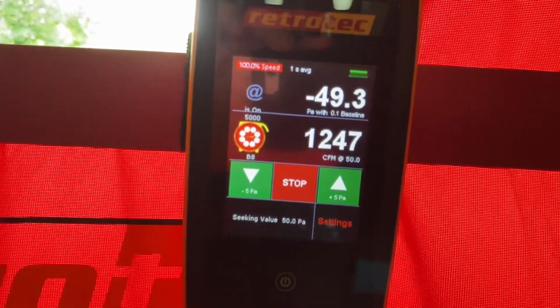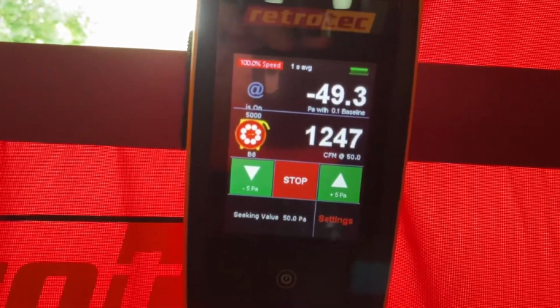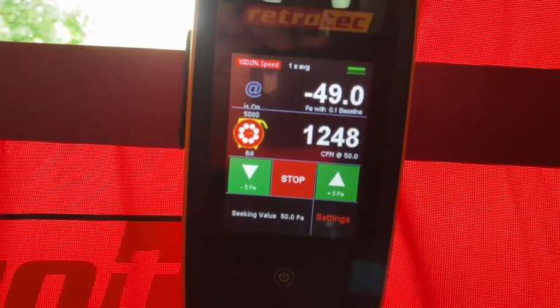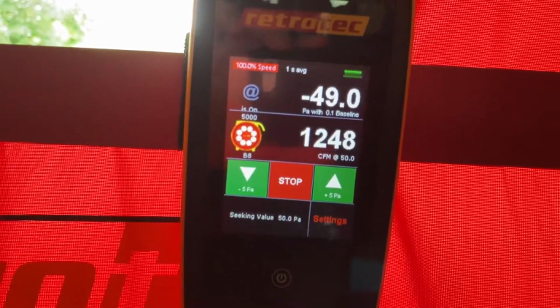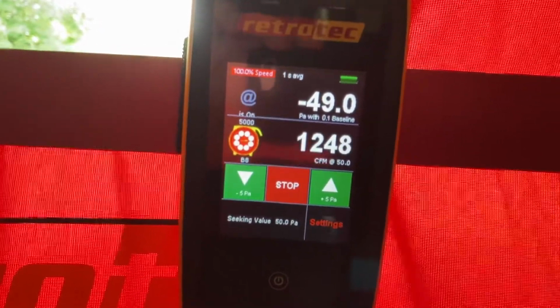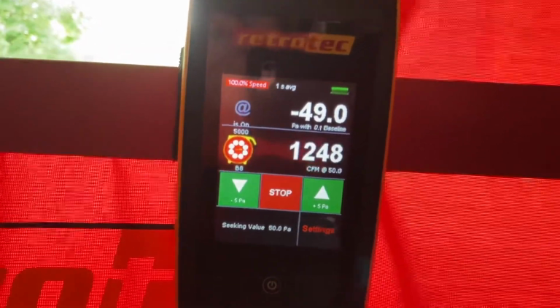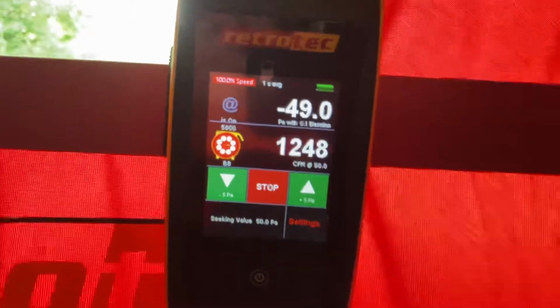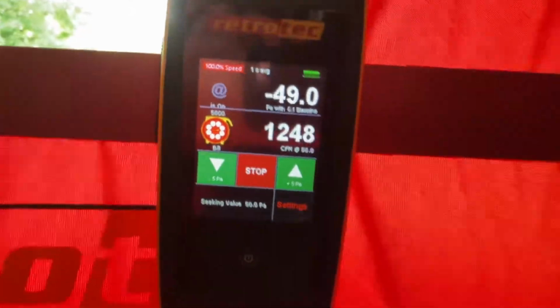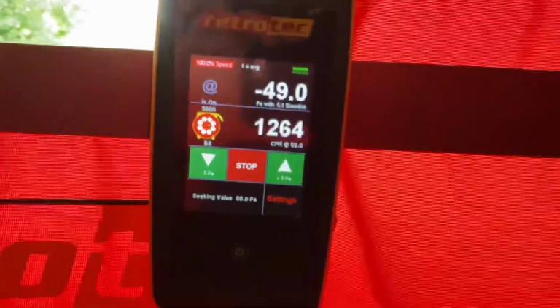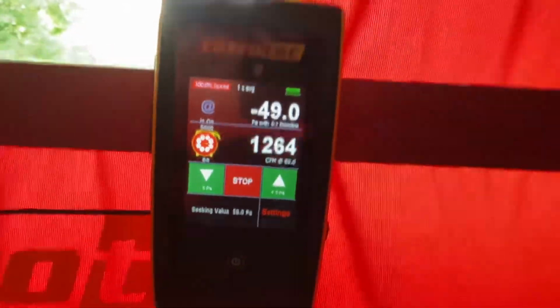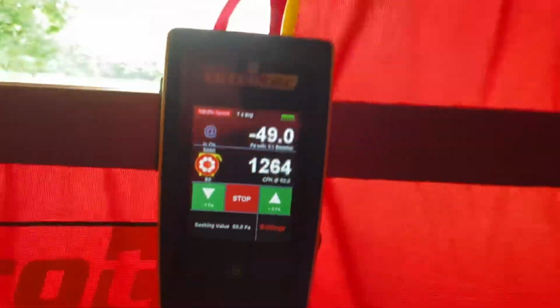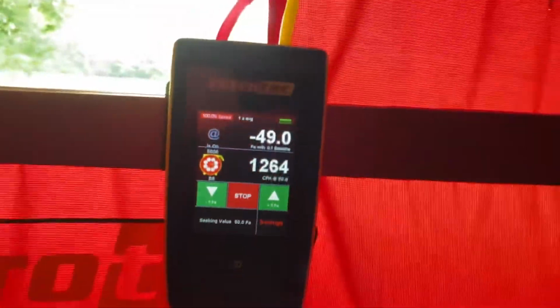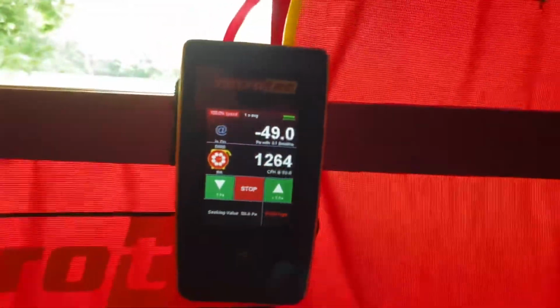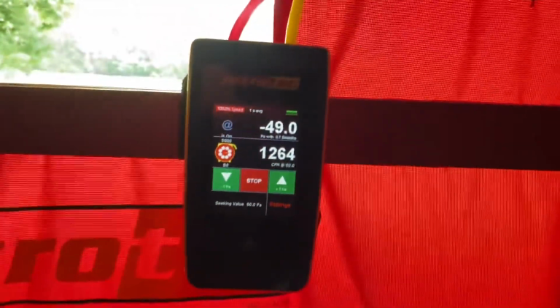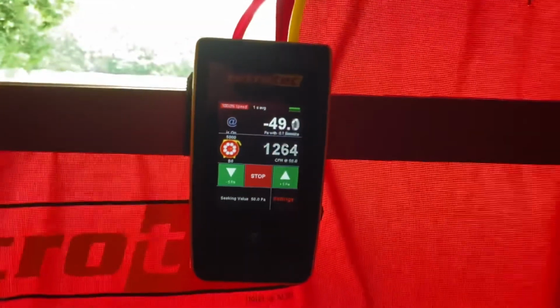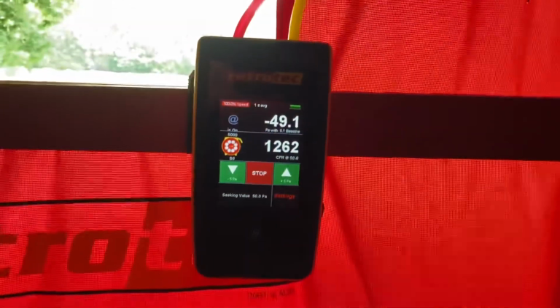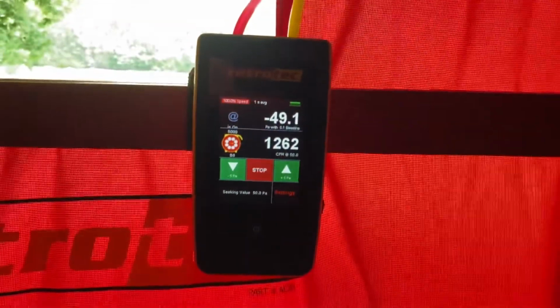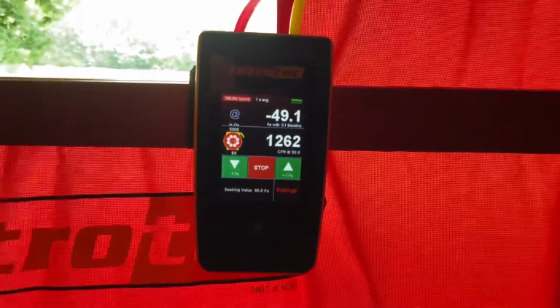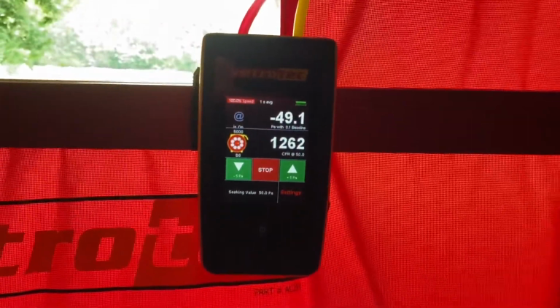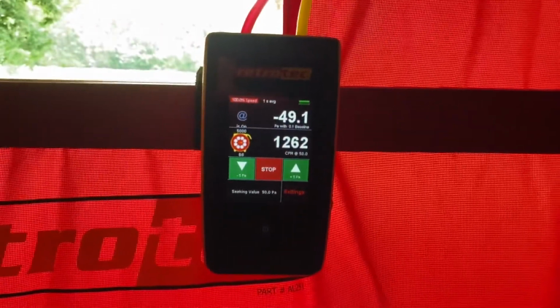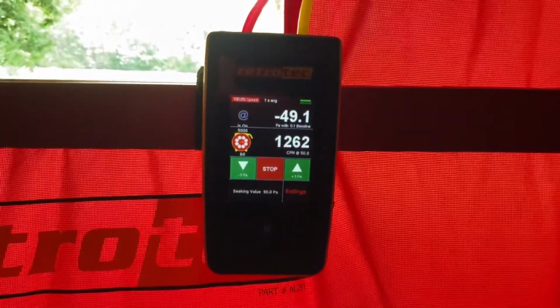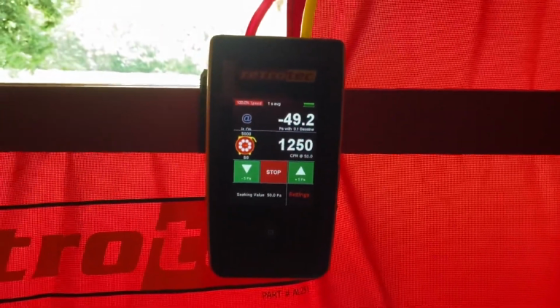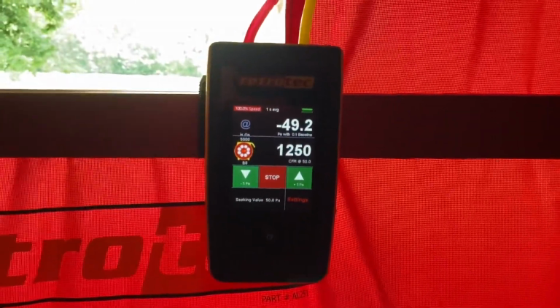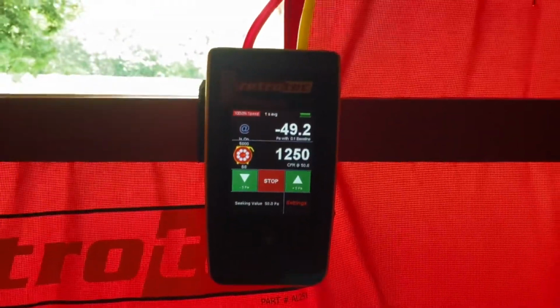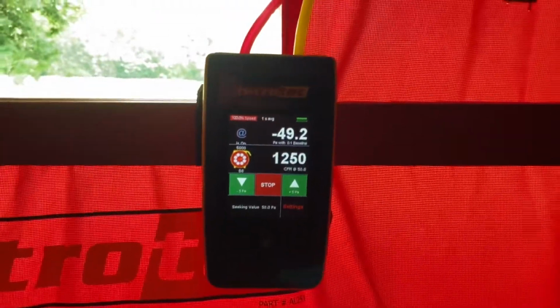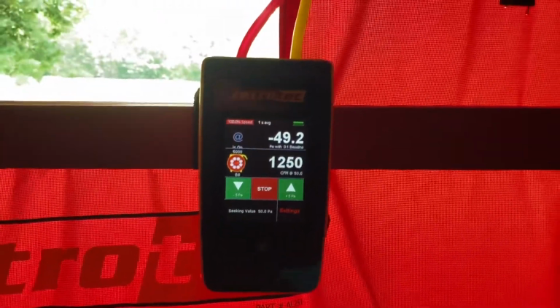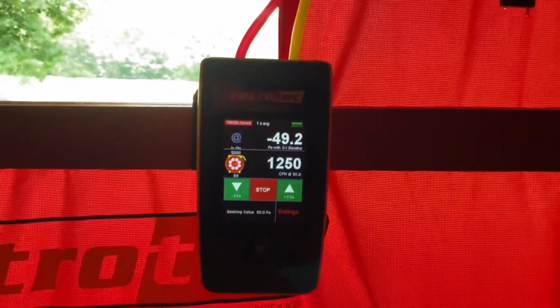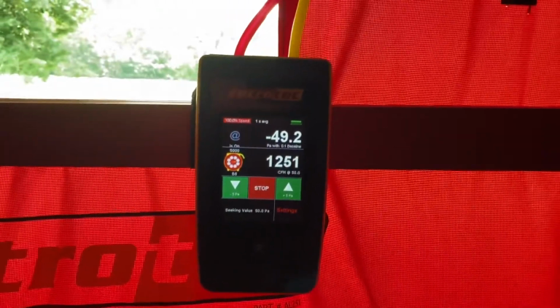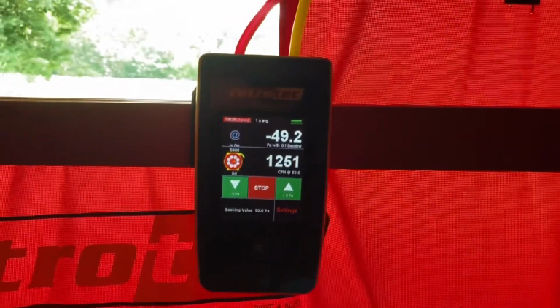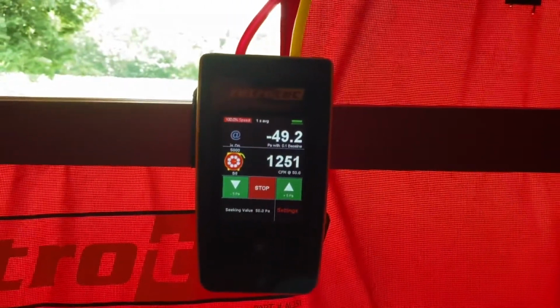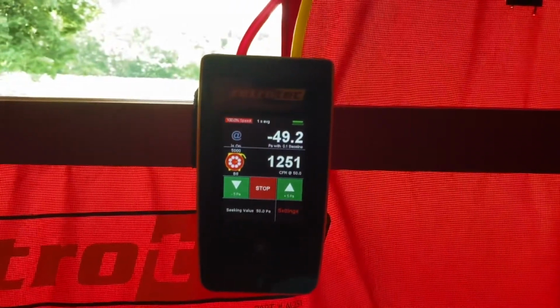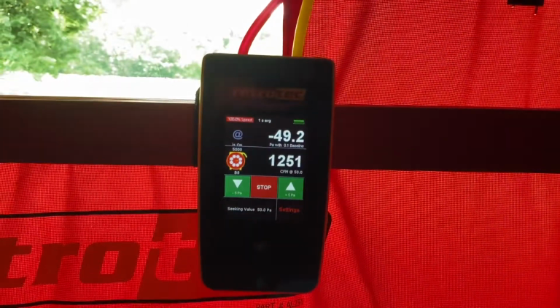Now we're getting a CFM at 50 reading, so we know the ring configuration is correct for the size of the home. Slowly get that up to 50 — that's close enough, so we've got our reading and that is the setup.